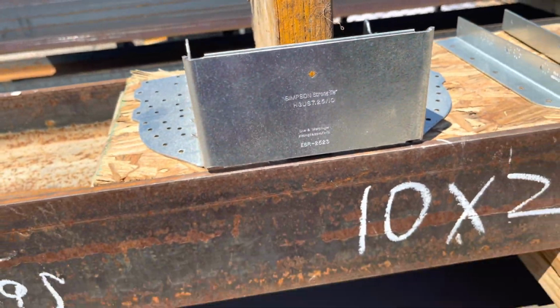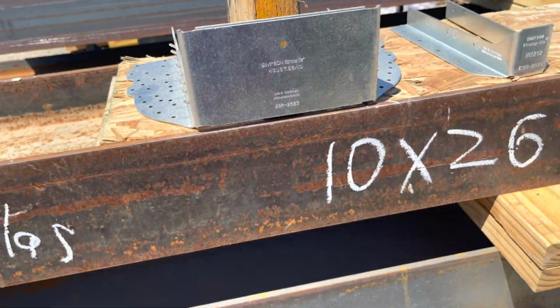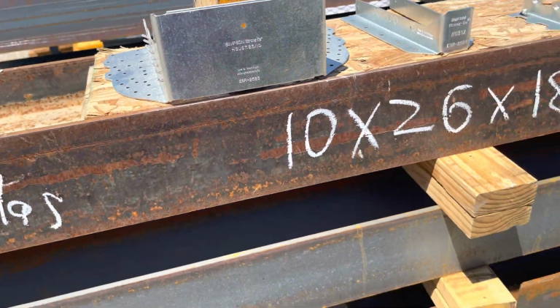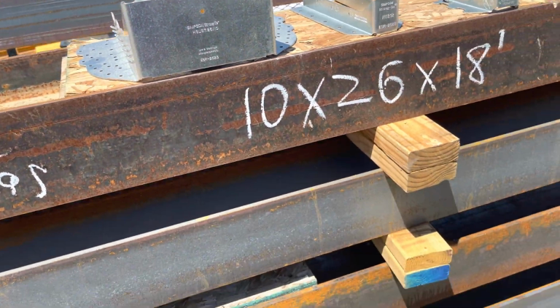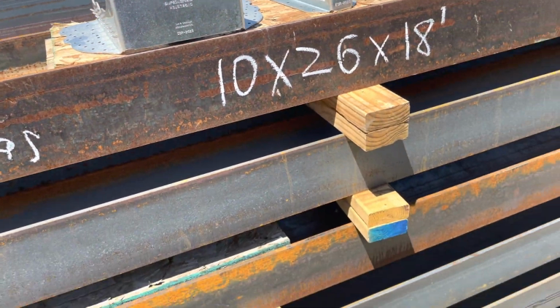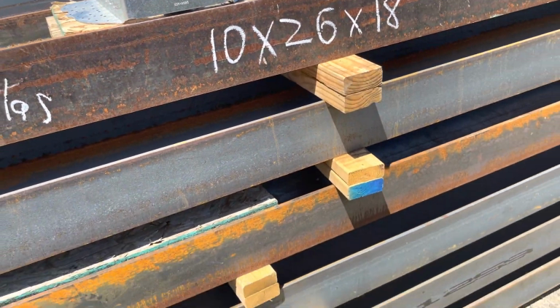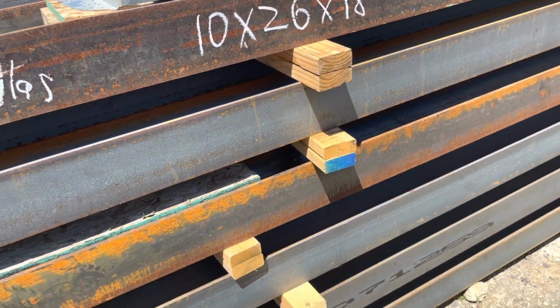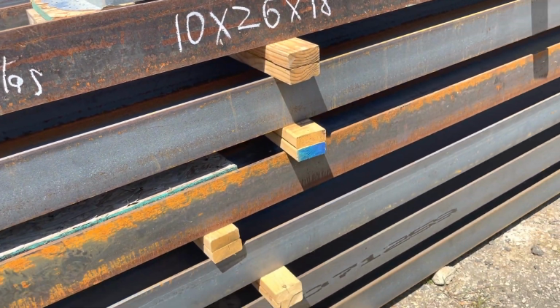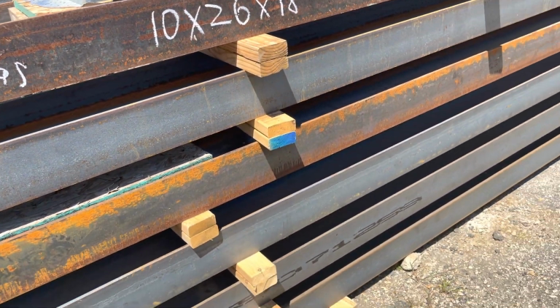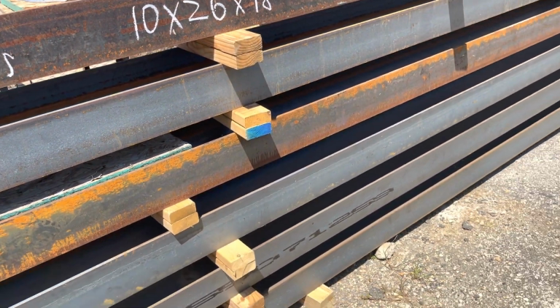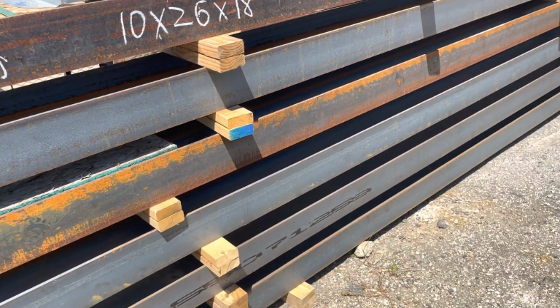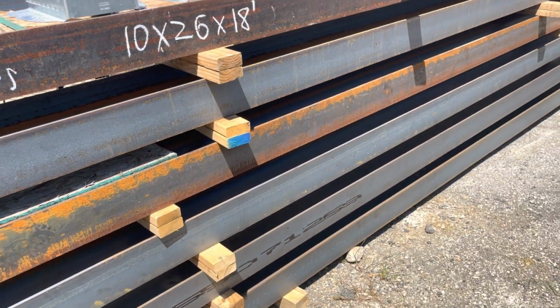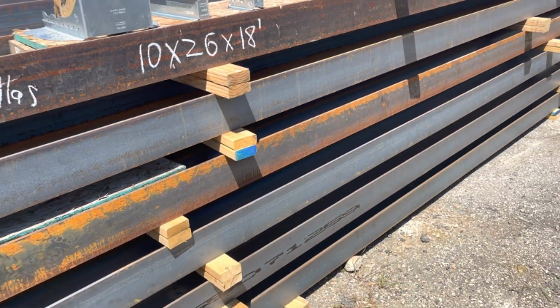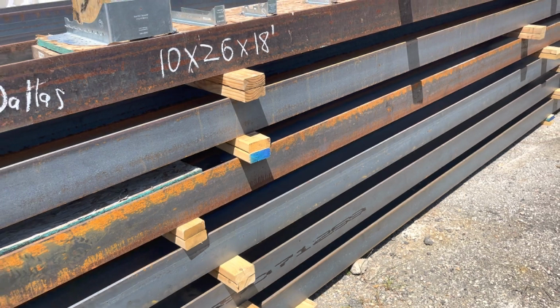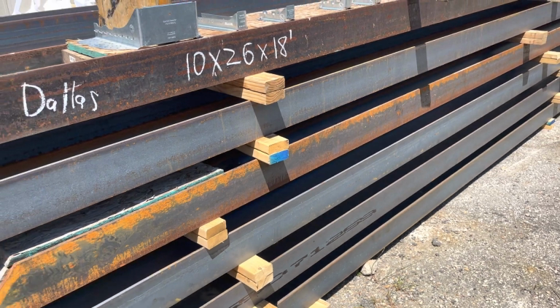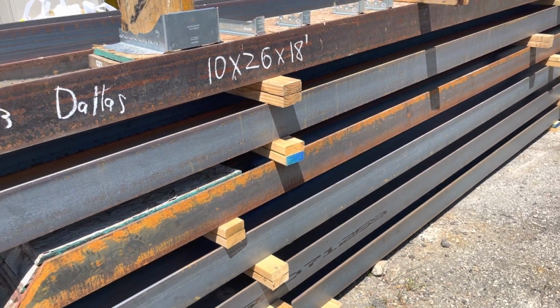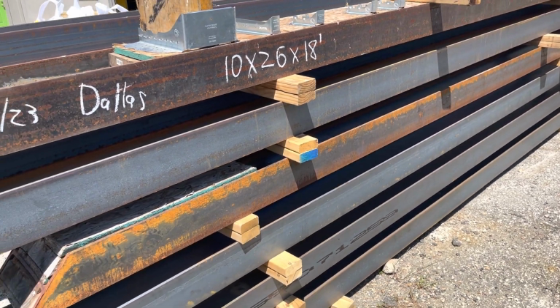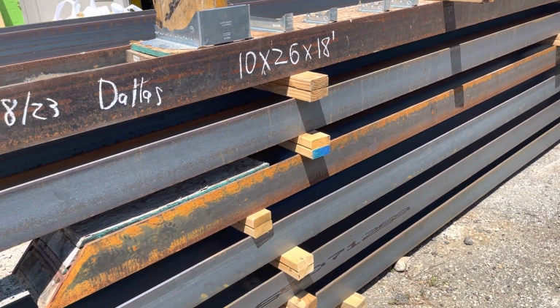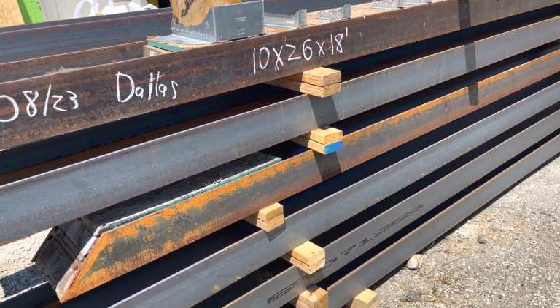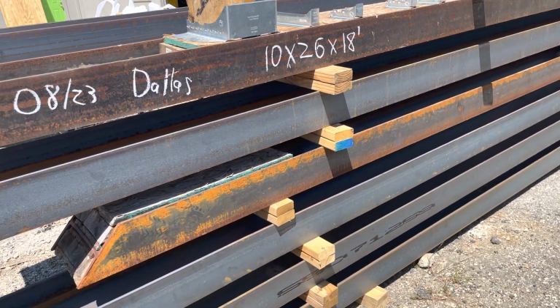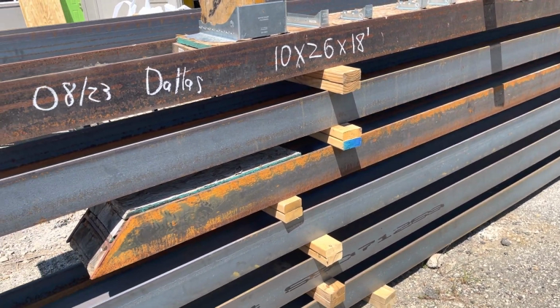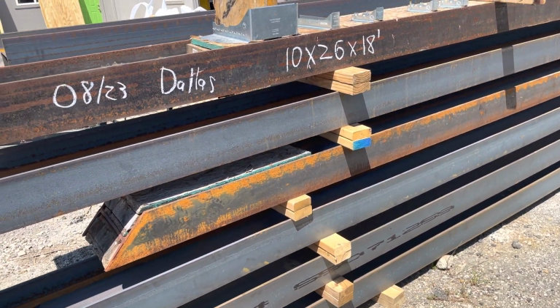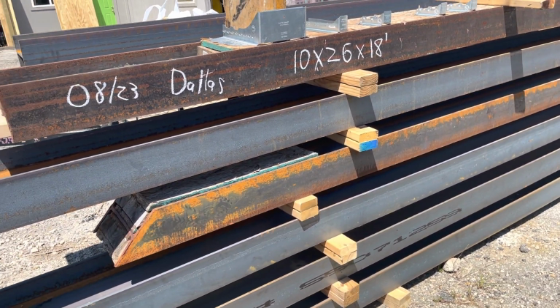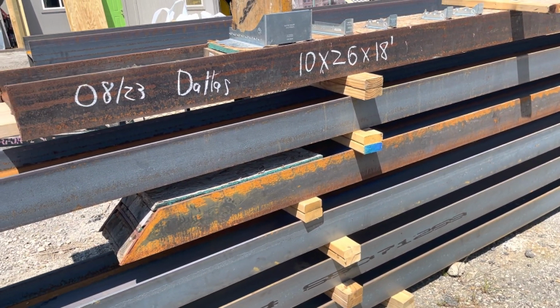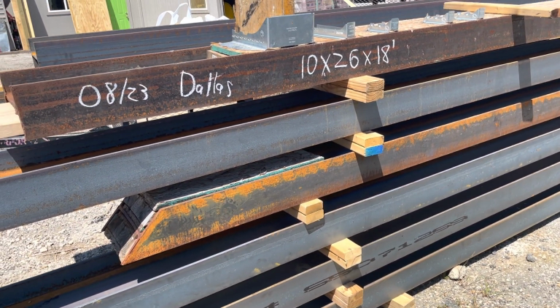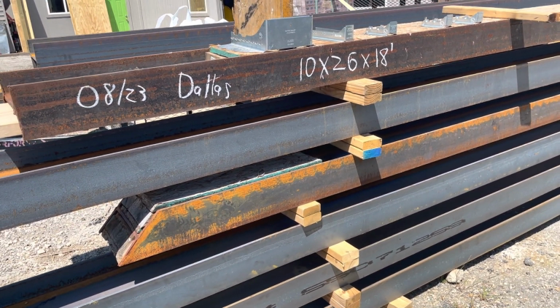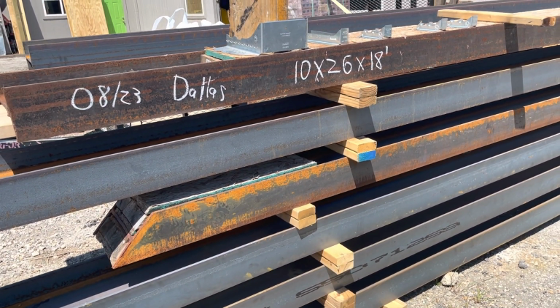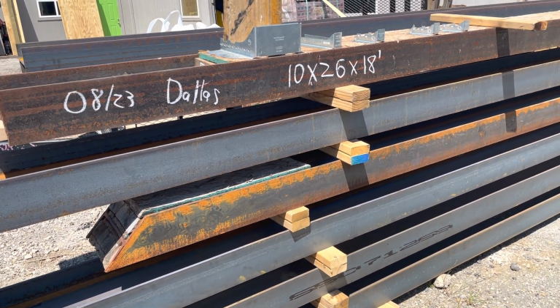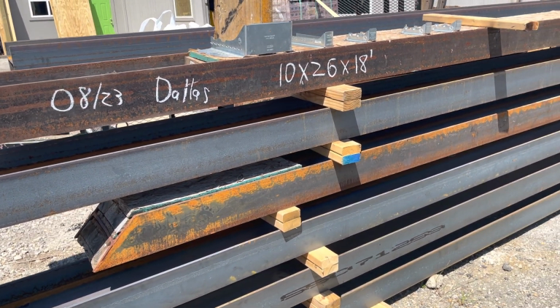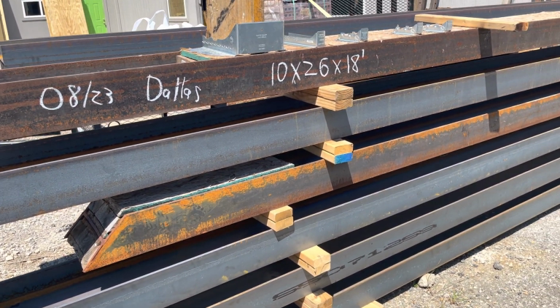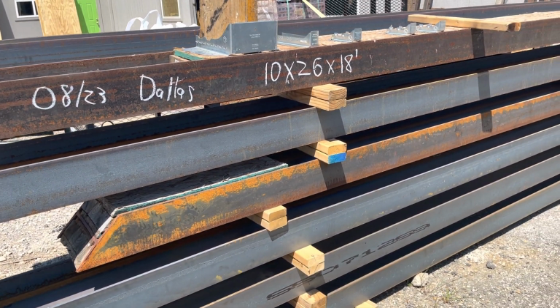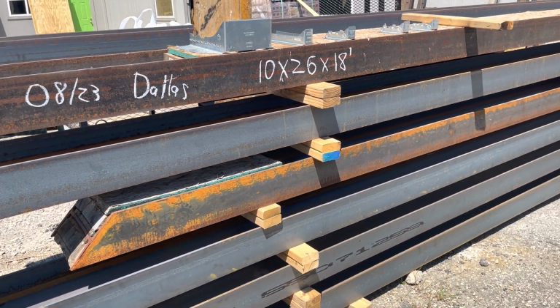So anyway, here's some more beams to look at — just a little bit about steel beams and how we use them.